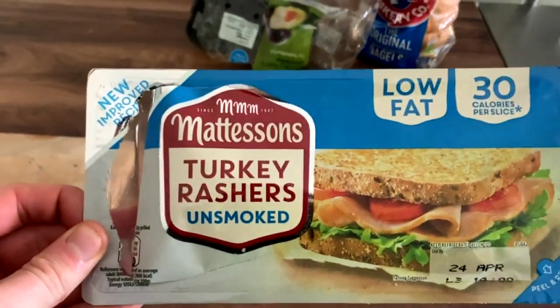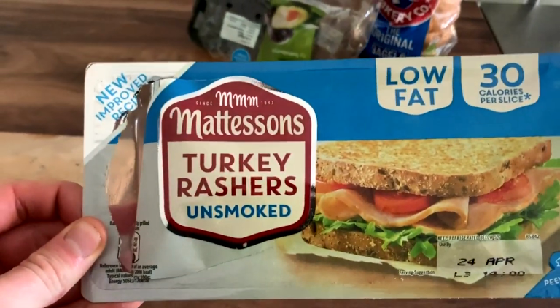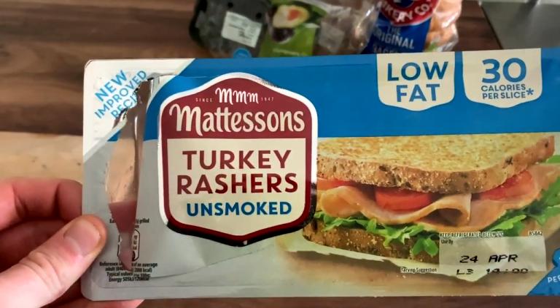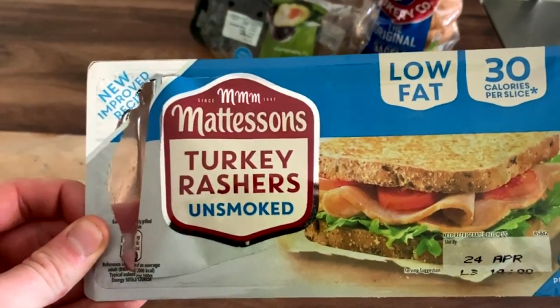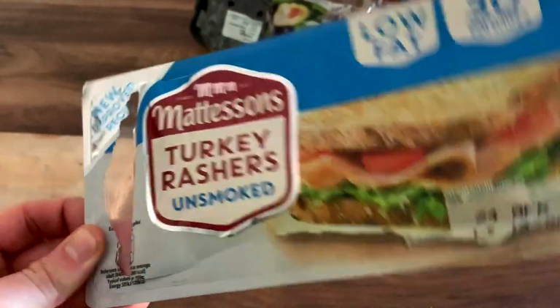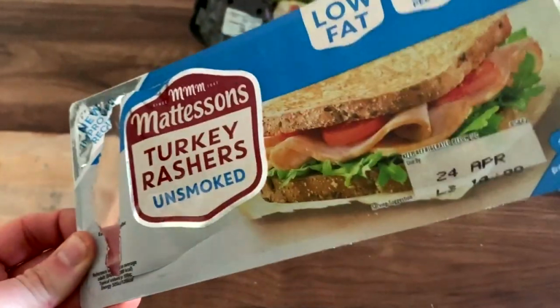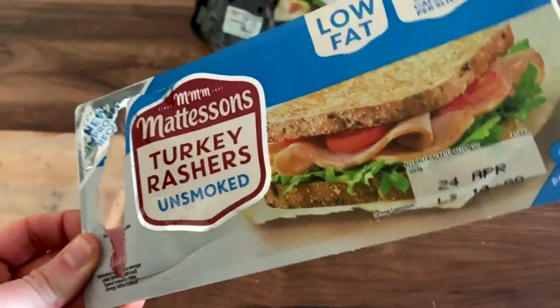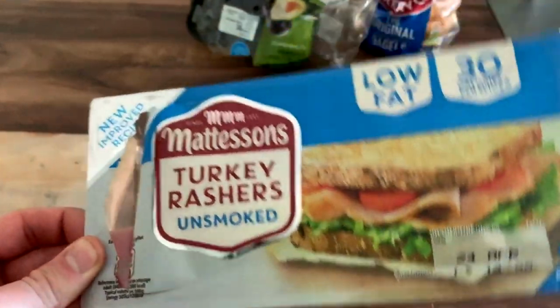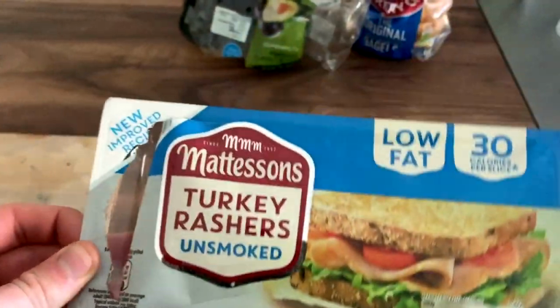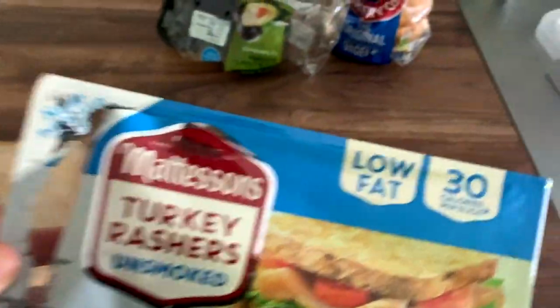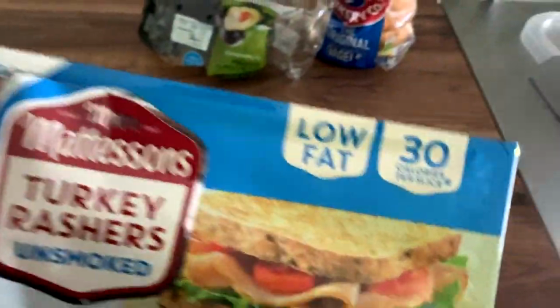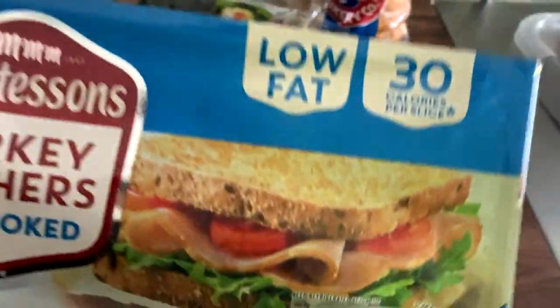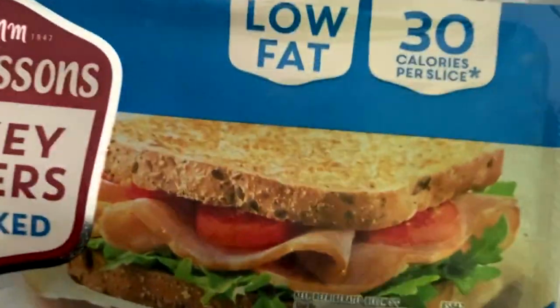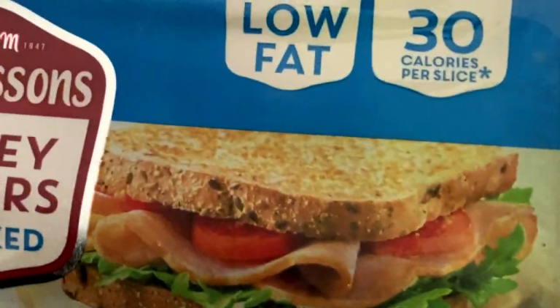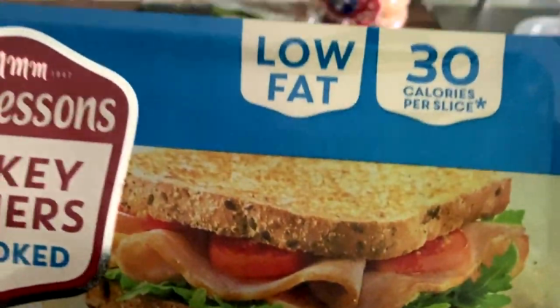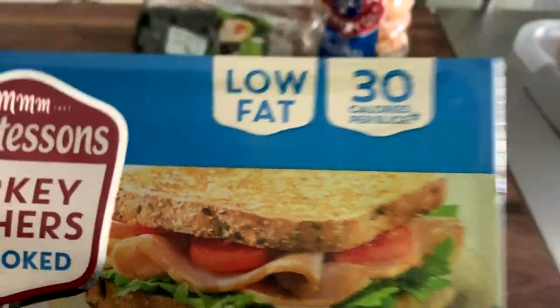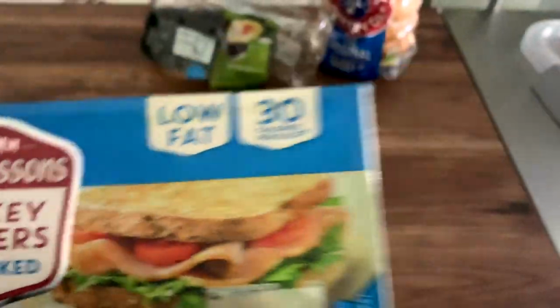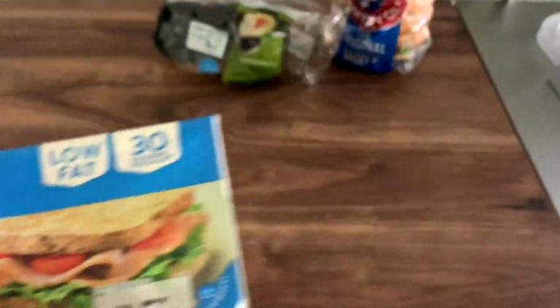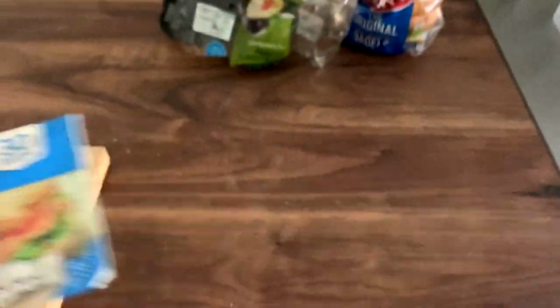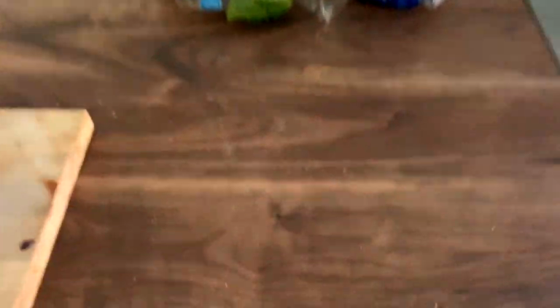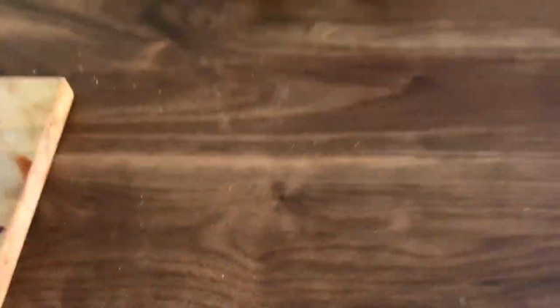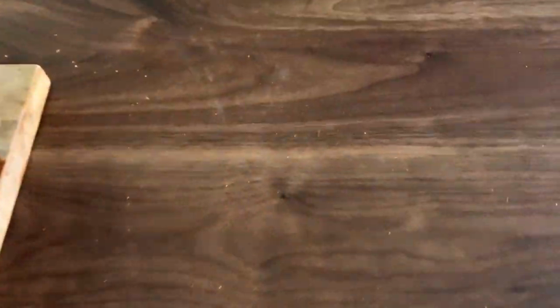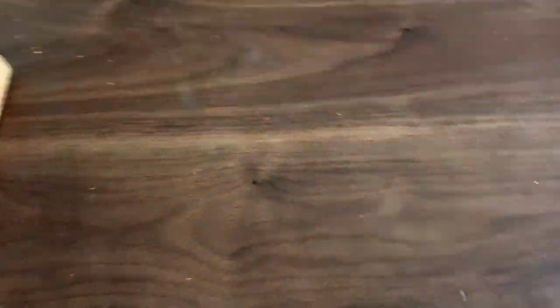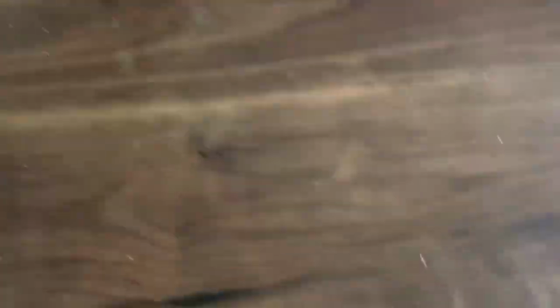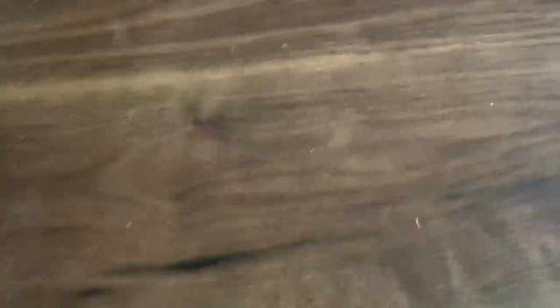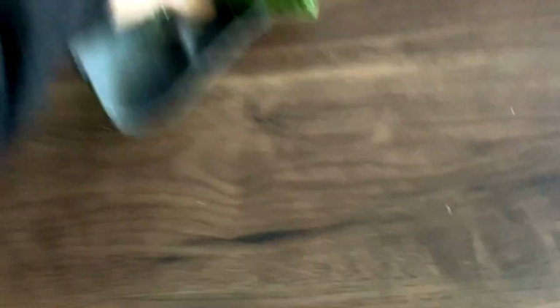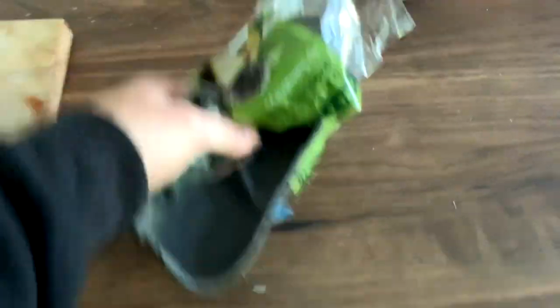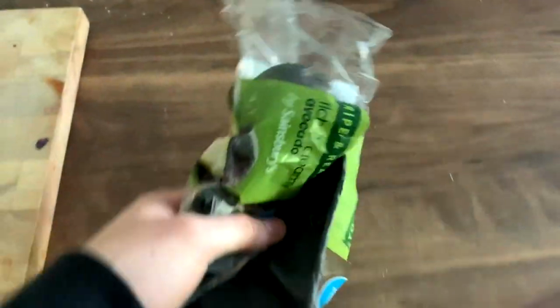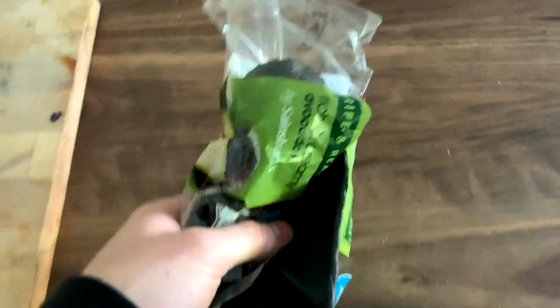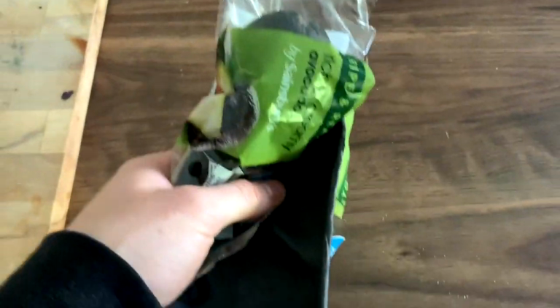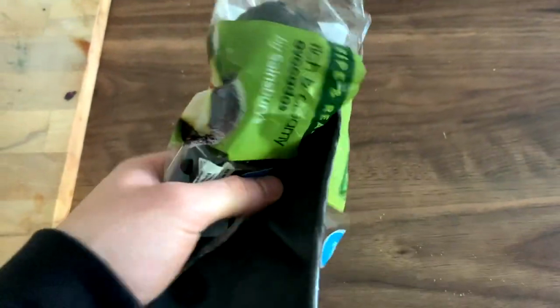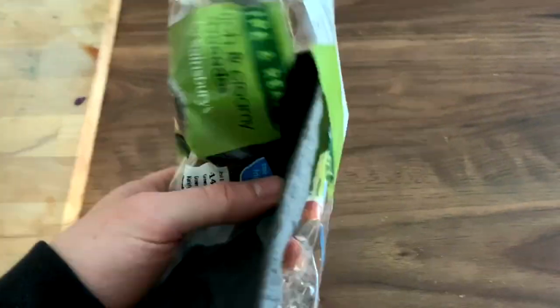So this is what we're going to need: turkey rashers, two slices of these, low fat 30 calories like I said. And half an avocado.